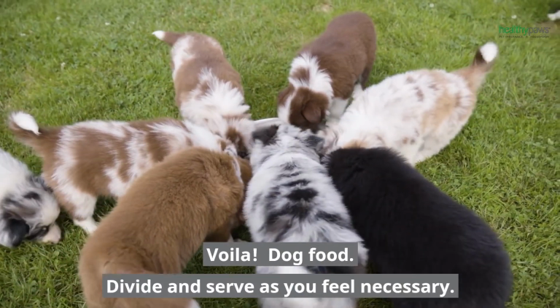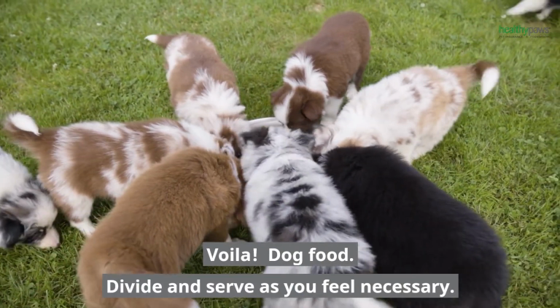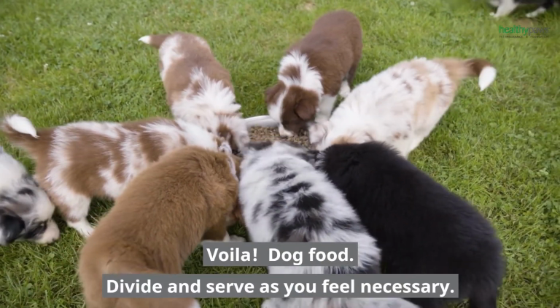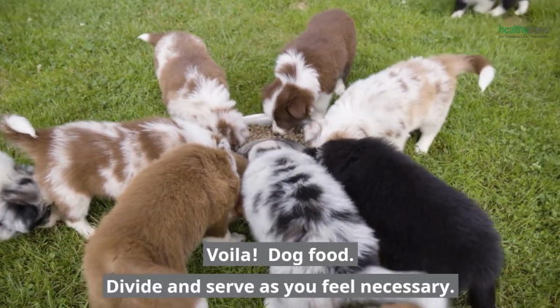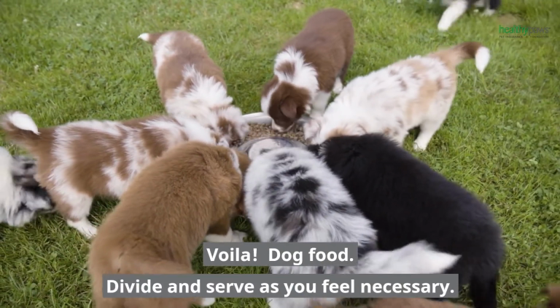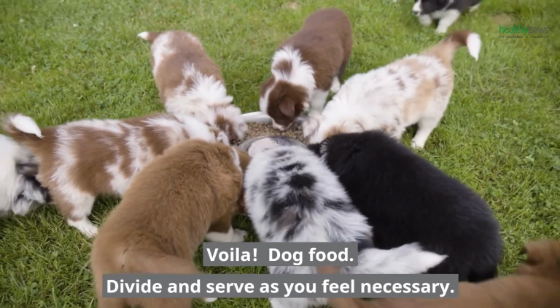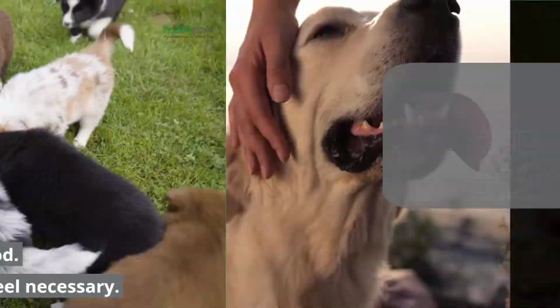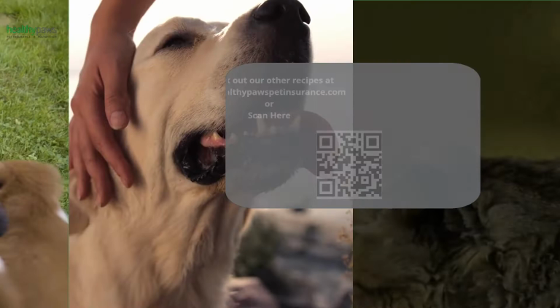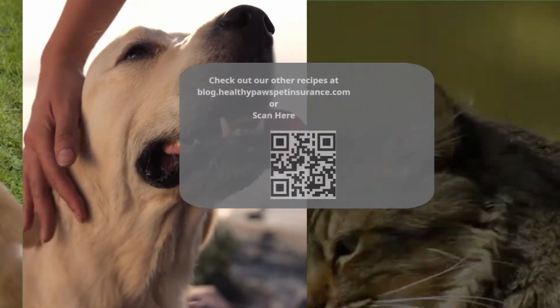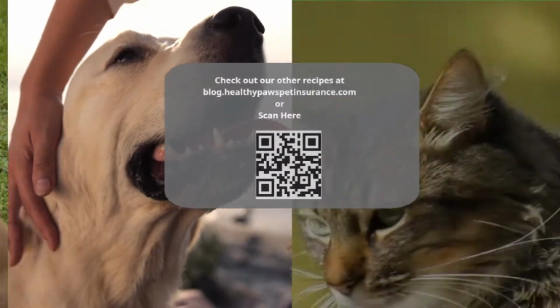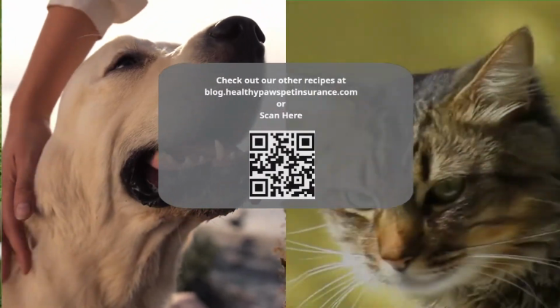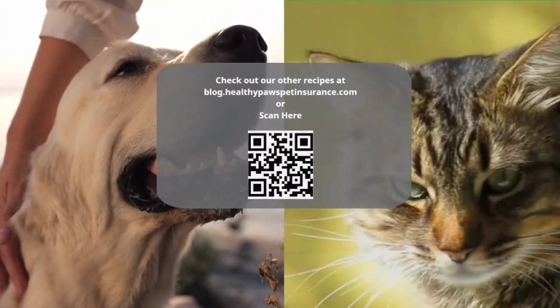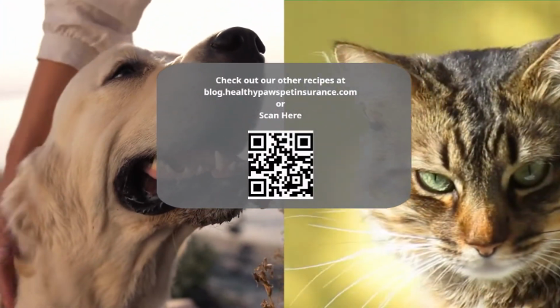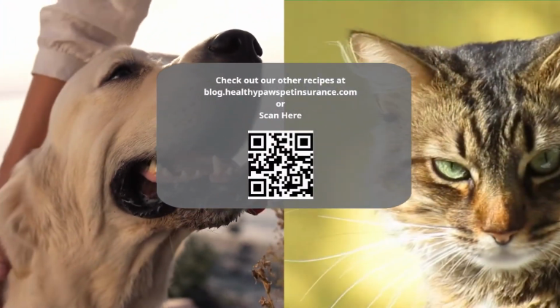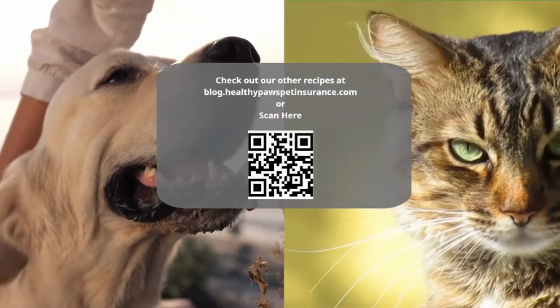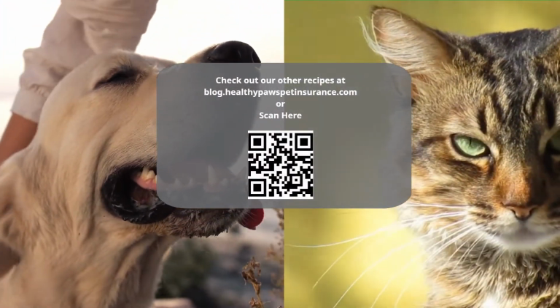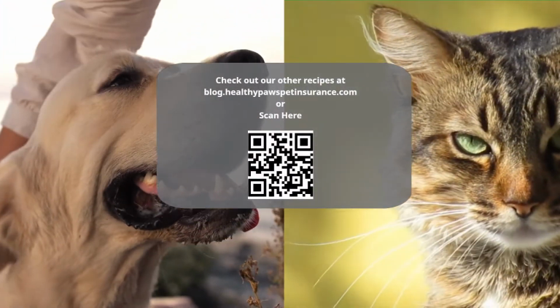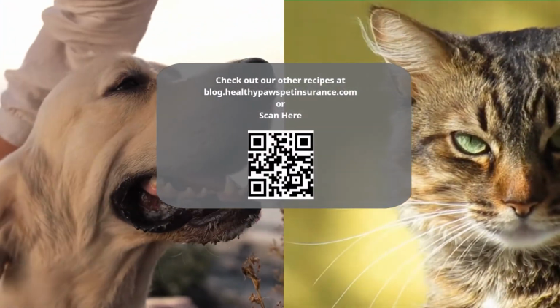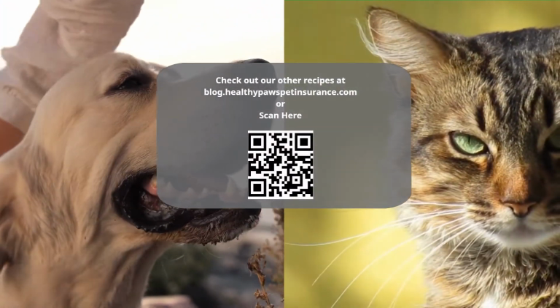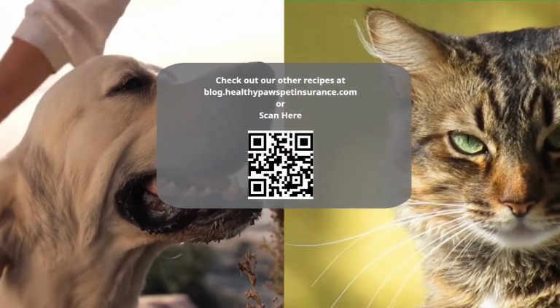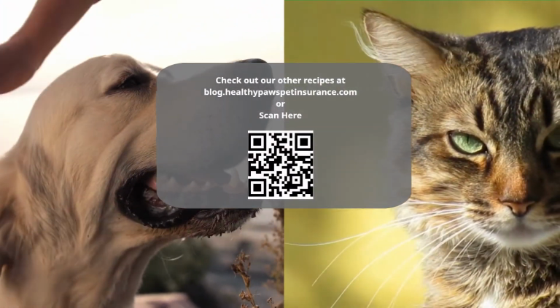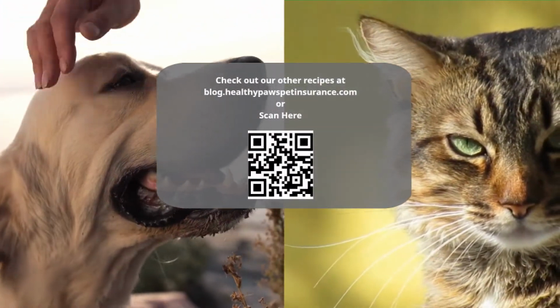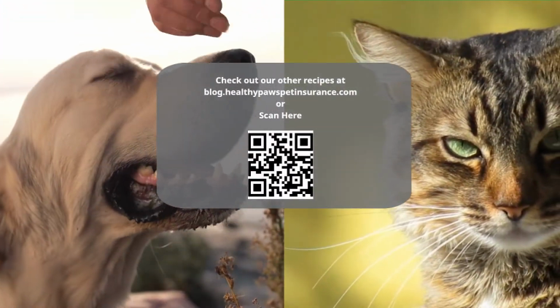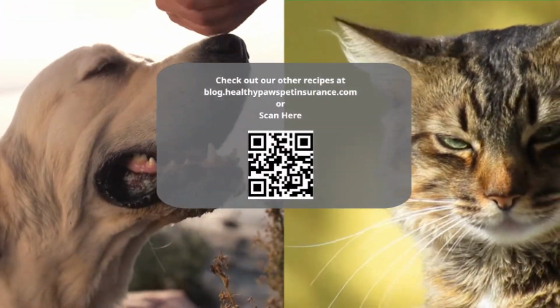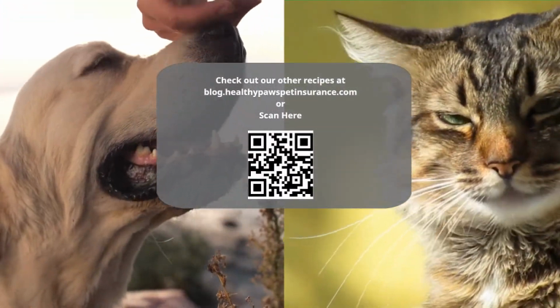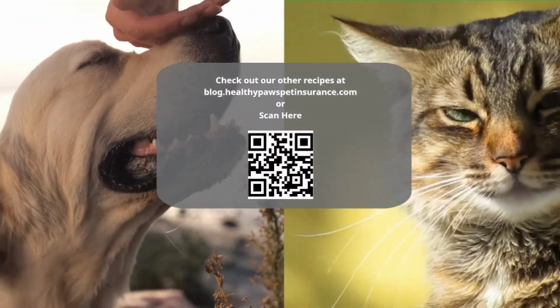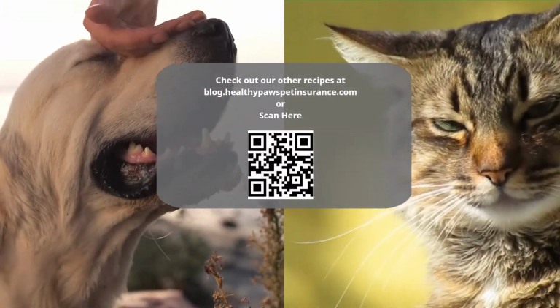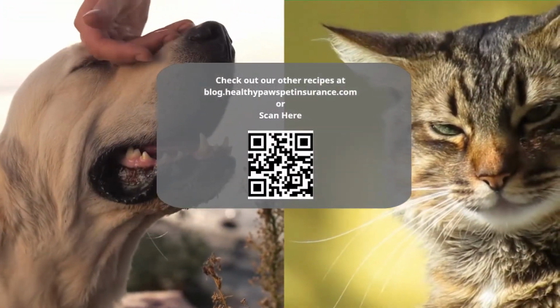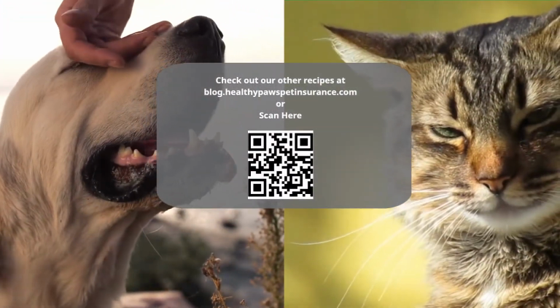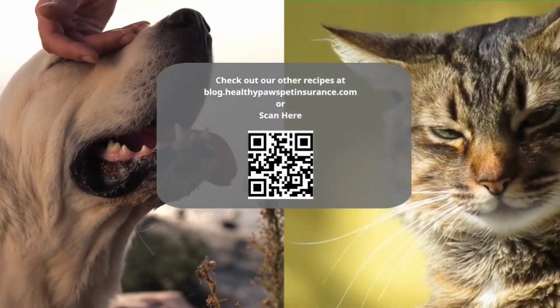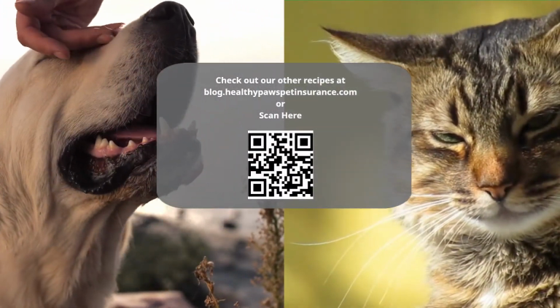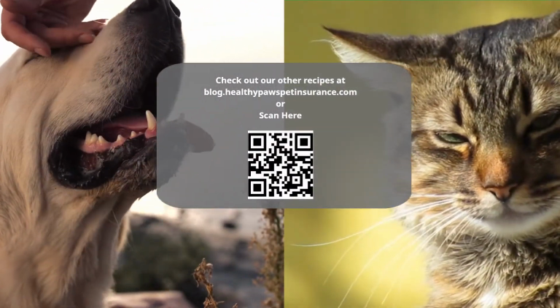Check out our other recipes at blog.healthypawspetinsurance.com or scan here!